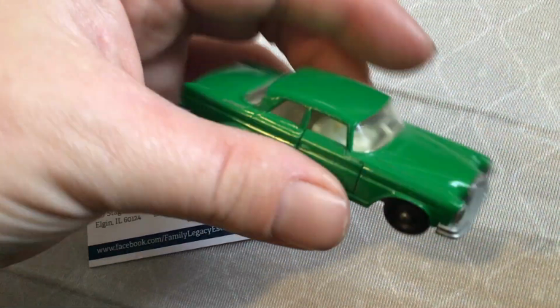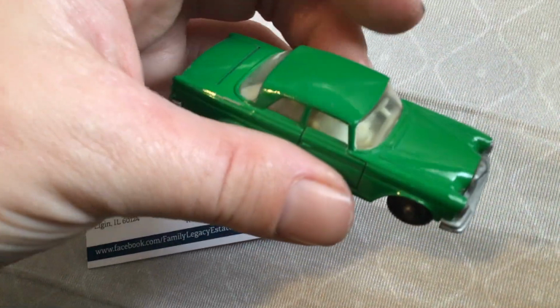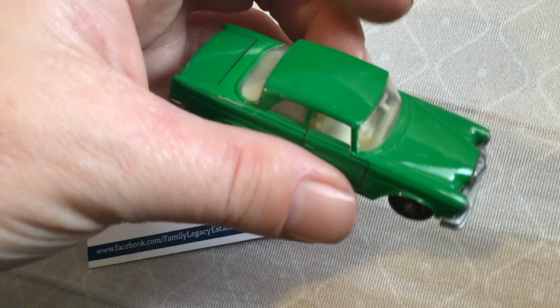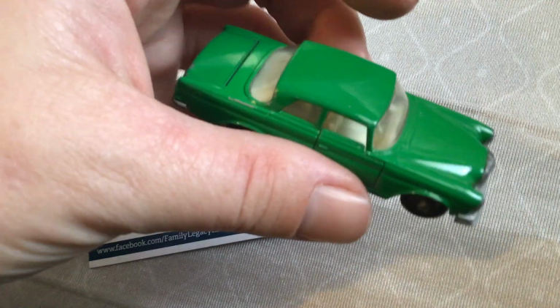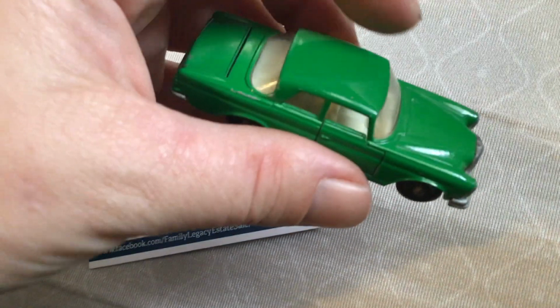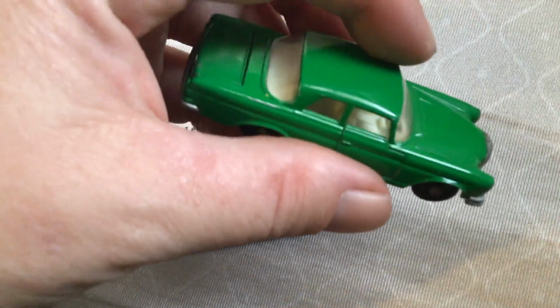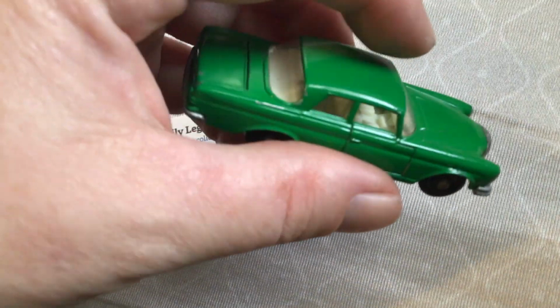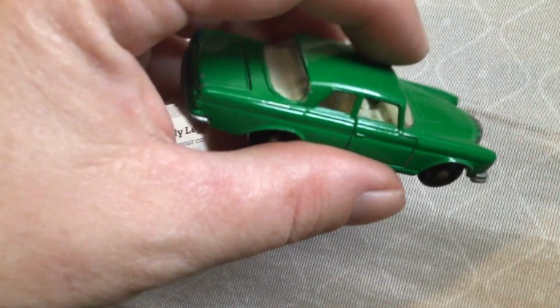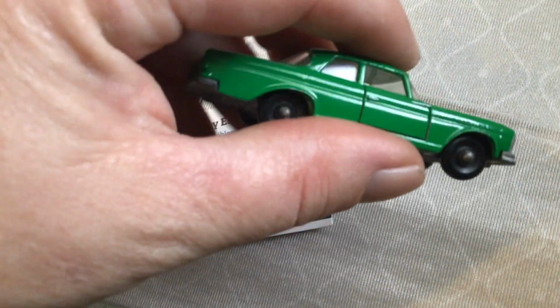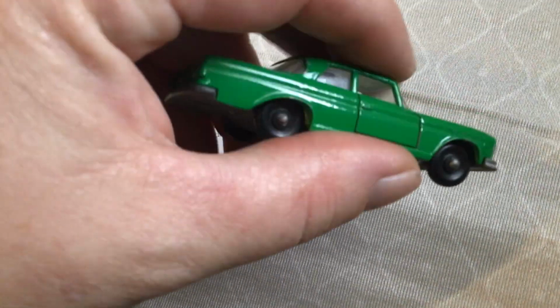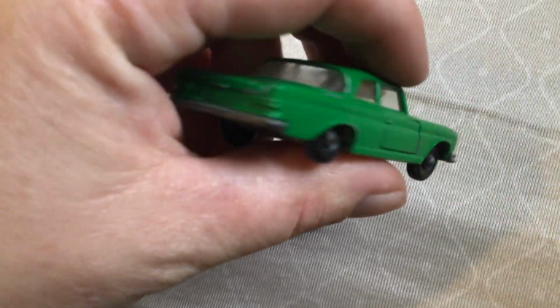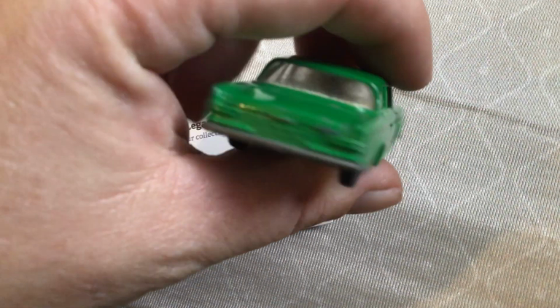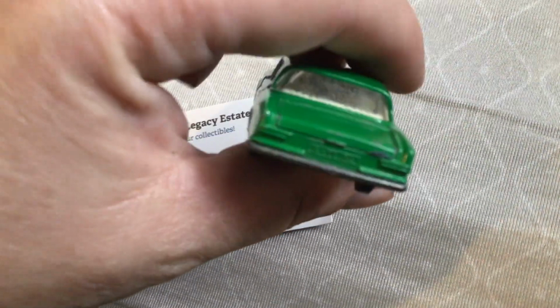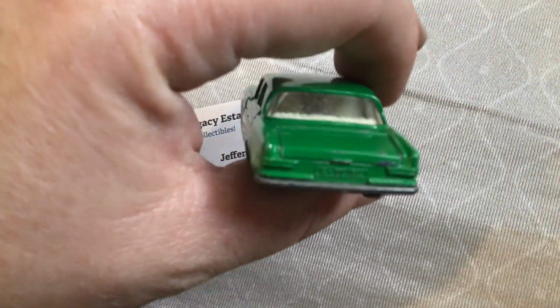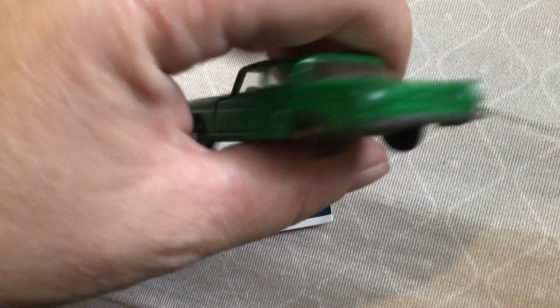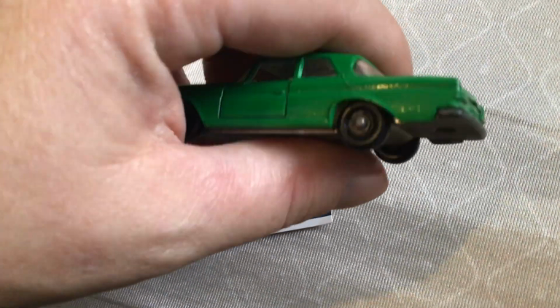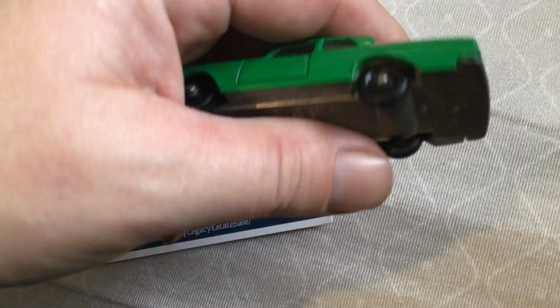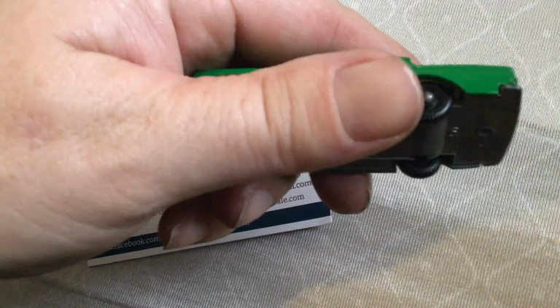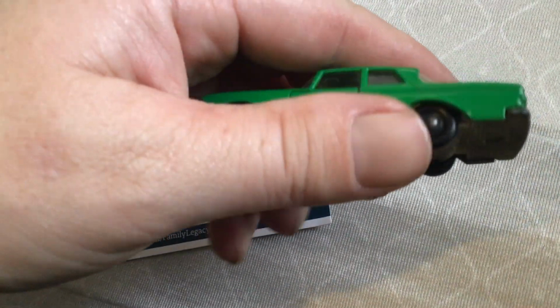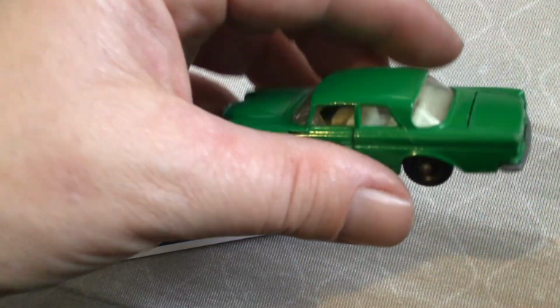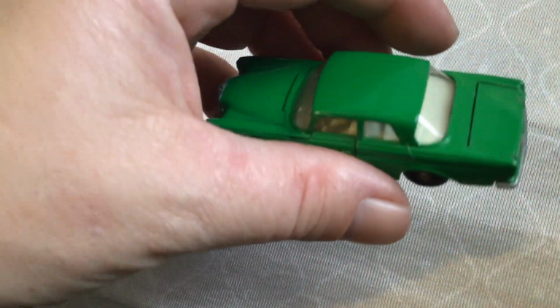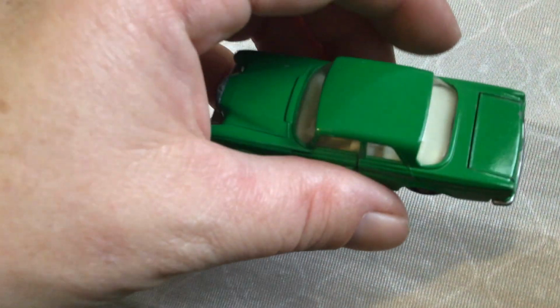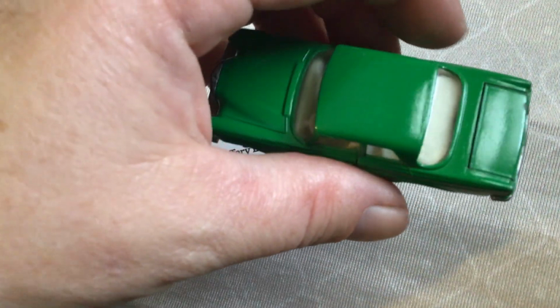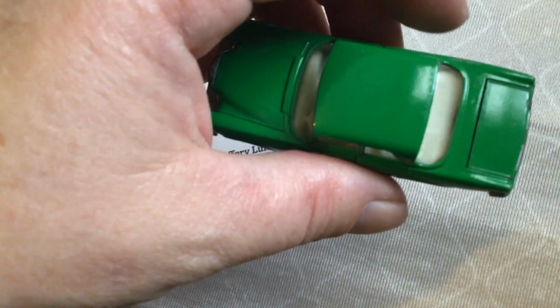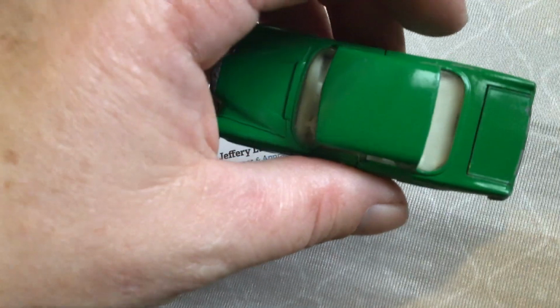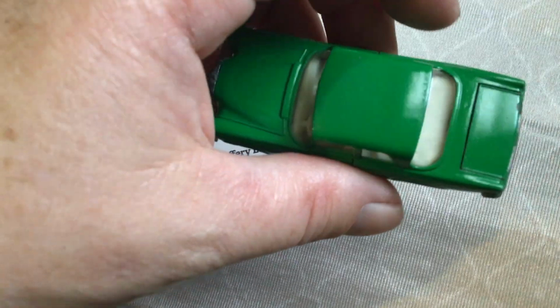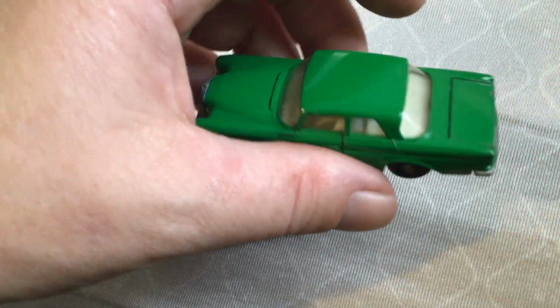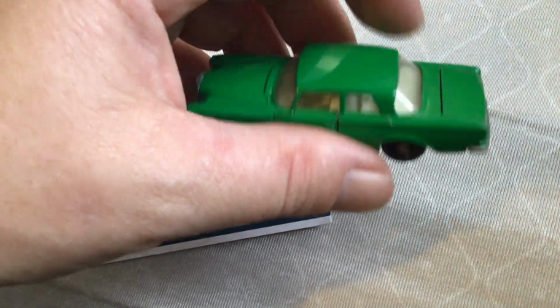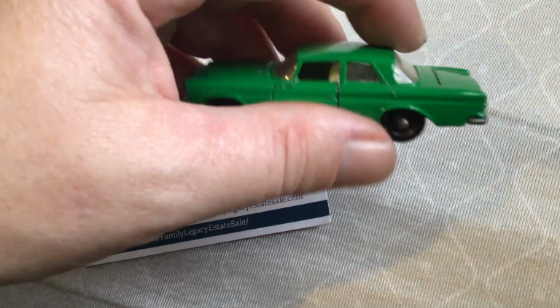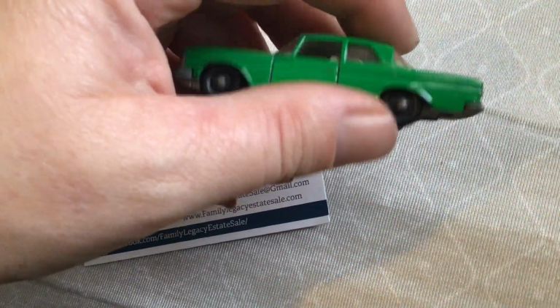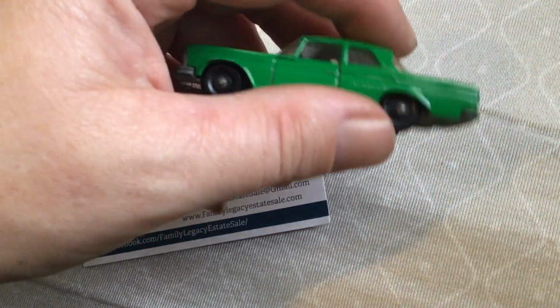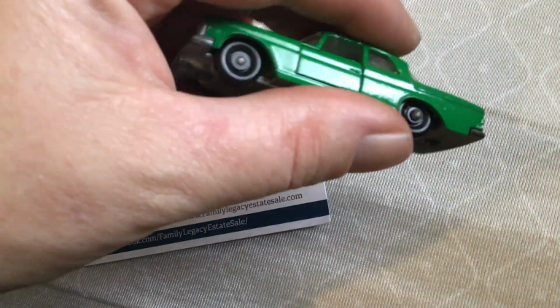Look how gorgeous. It's like maybe near mint to mint condition — possibly near mint or excellent. I'm not sure. Let me know in the comments what you think.